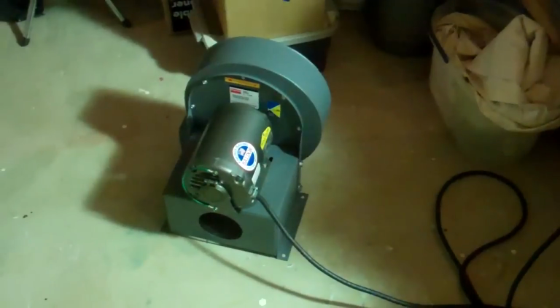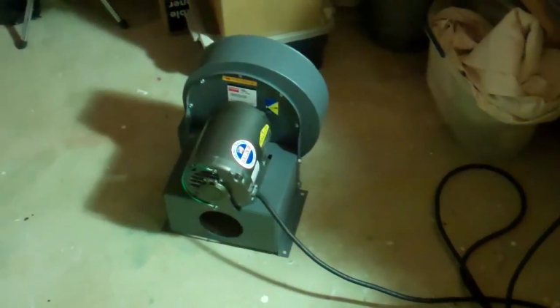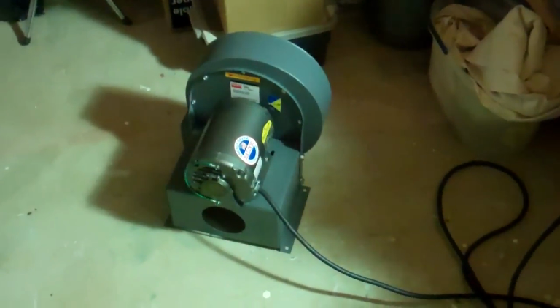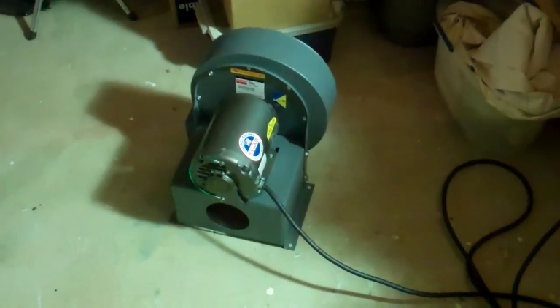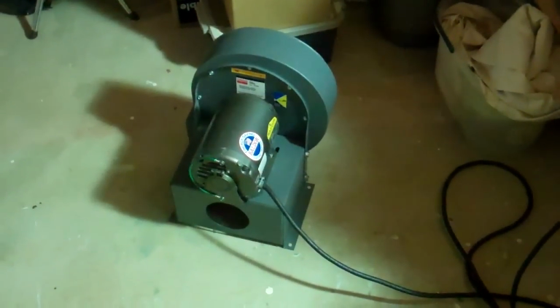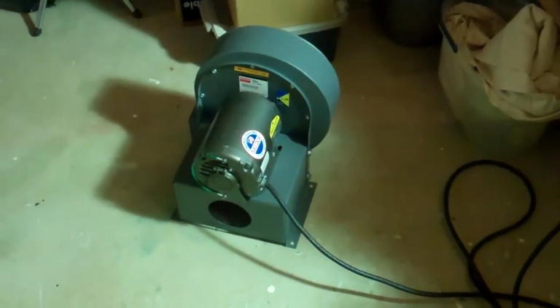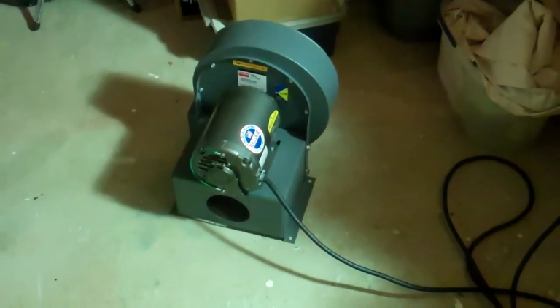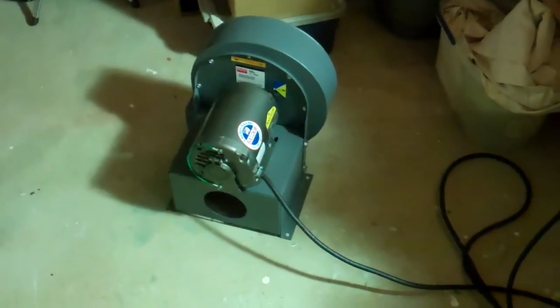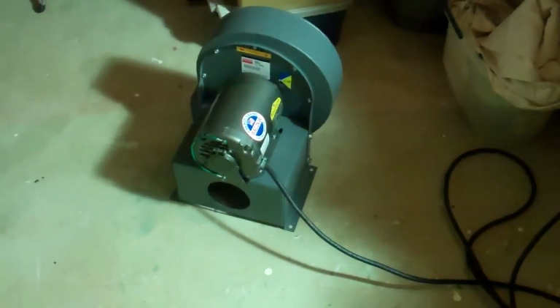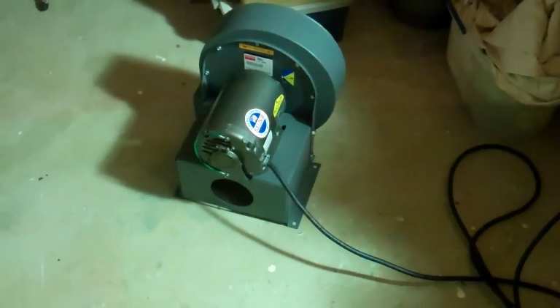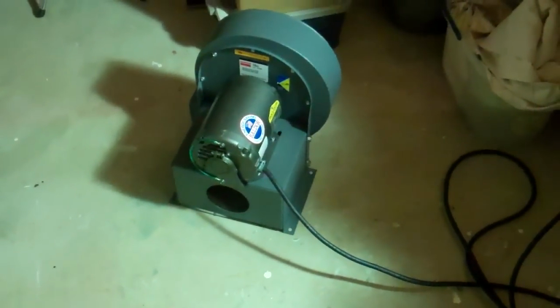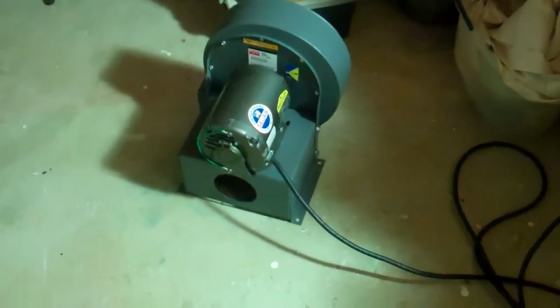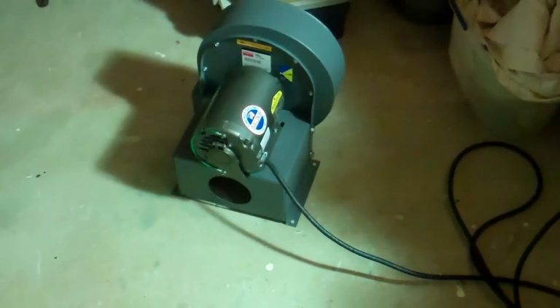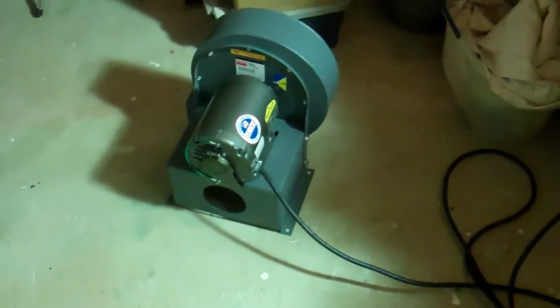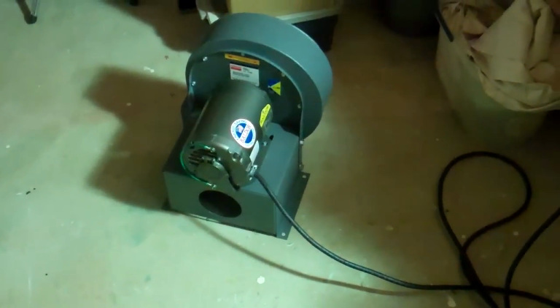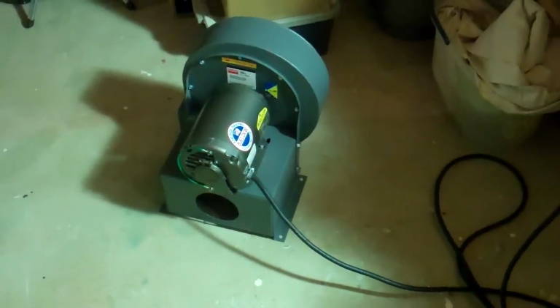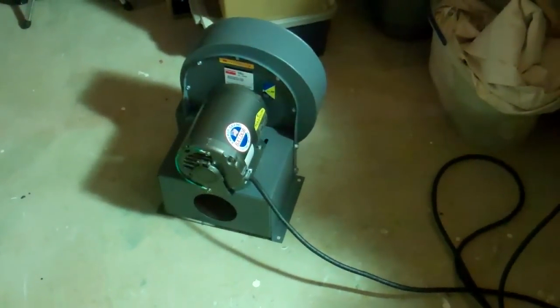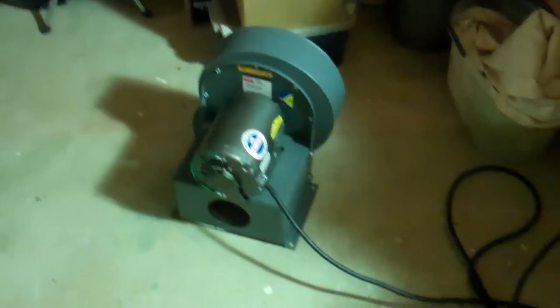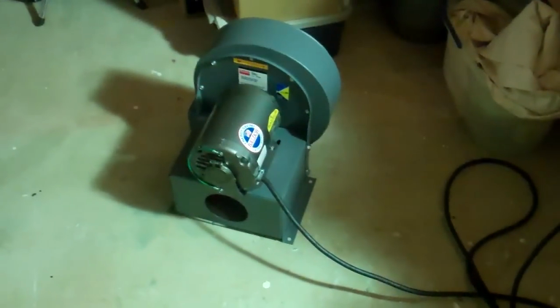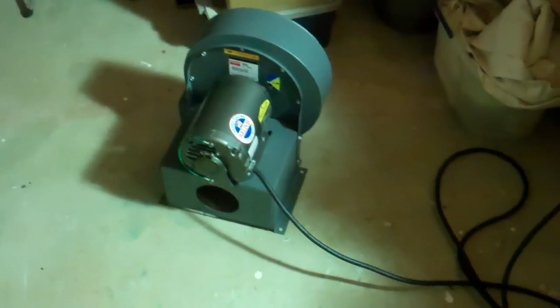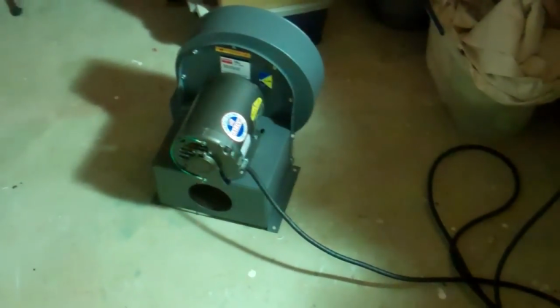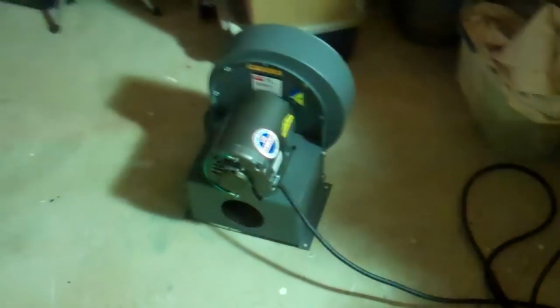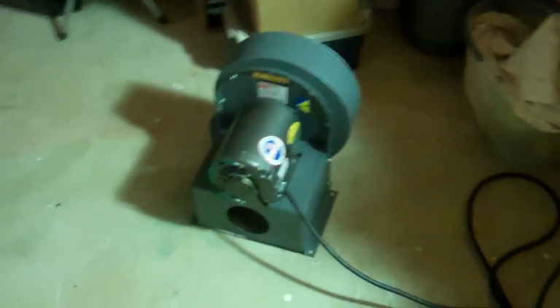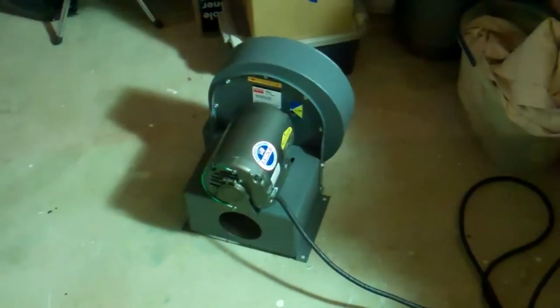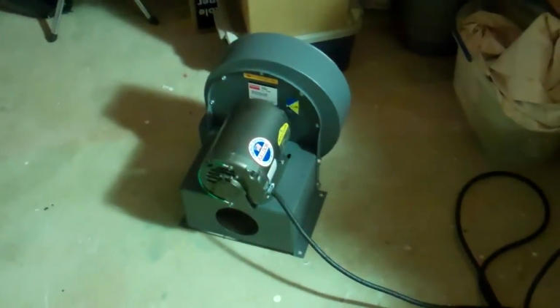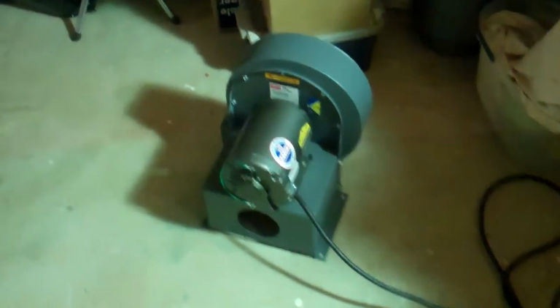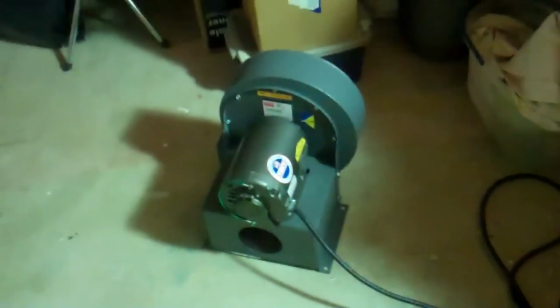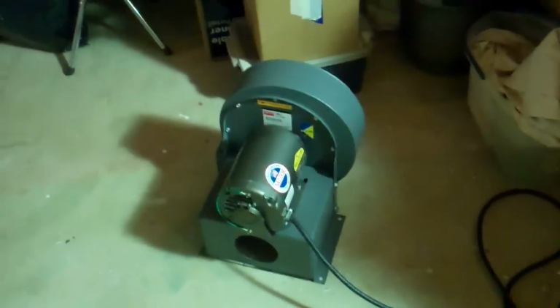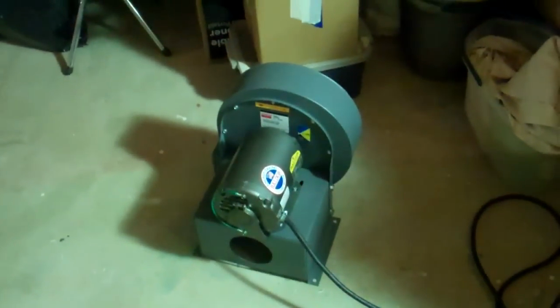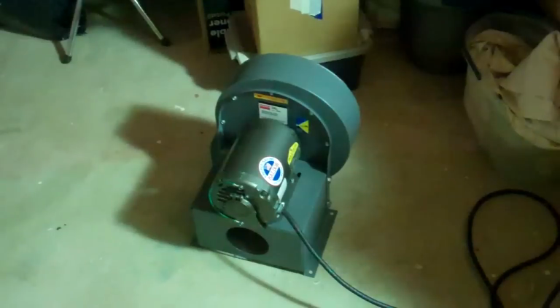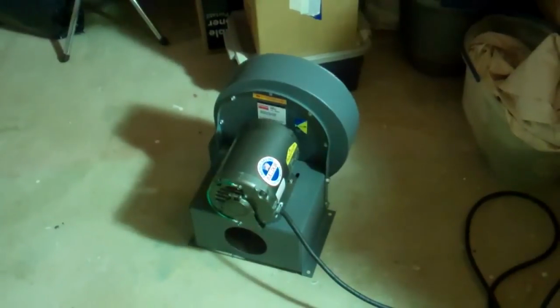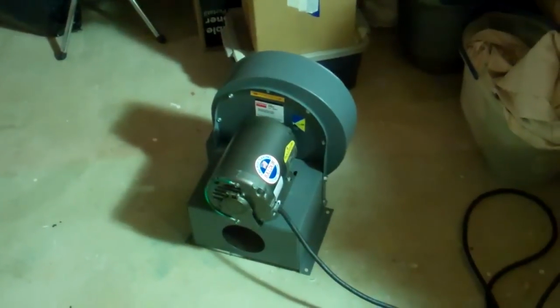Alright guys, this is just a video of the blower for the dust collection system that's going to be for this shop.